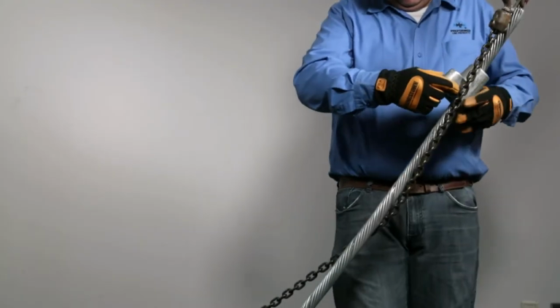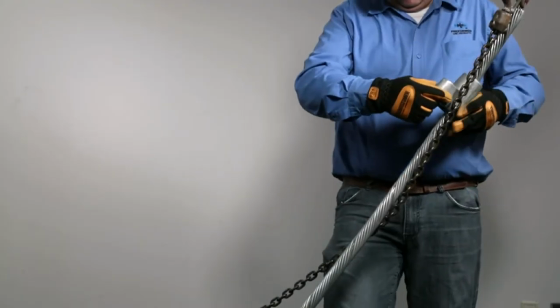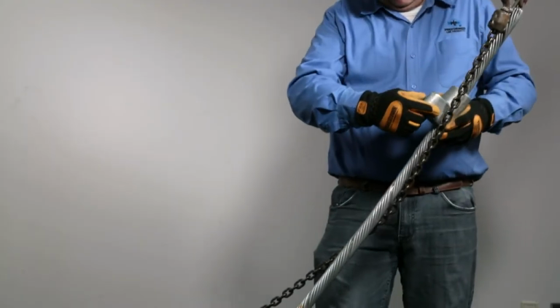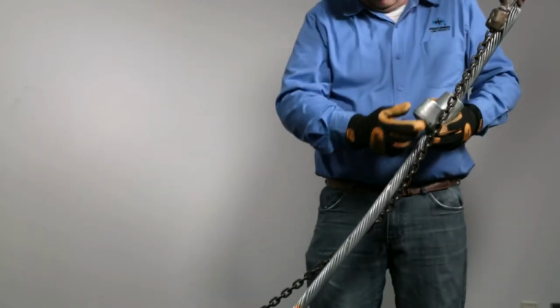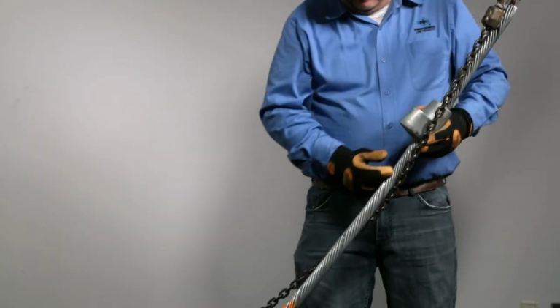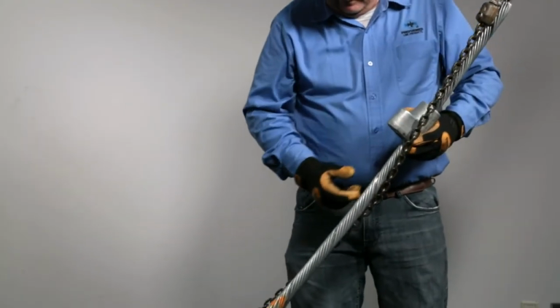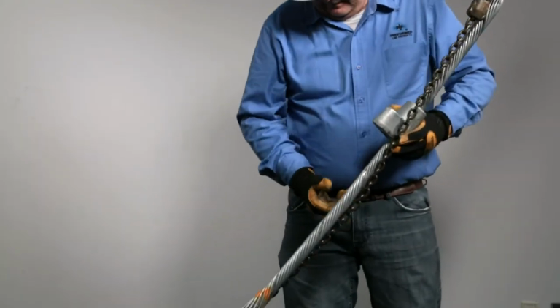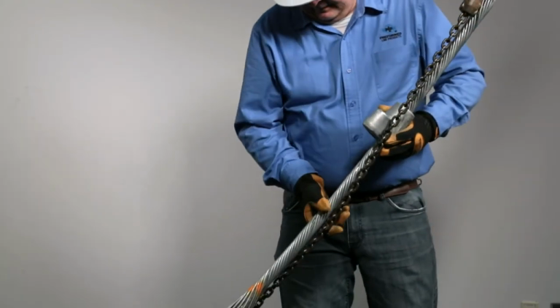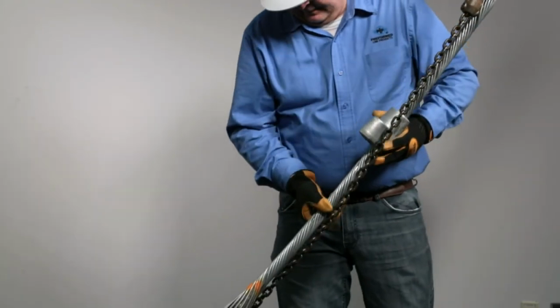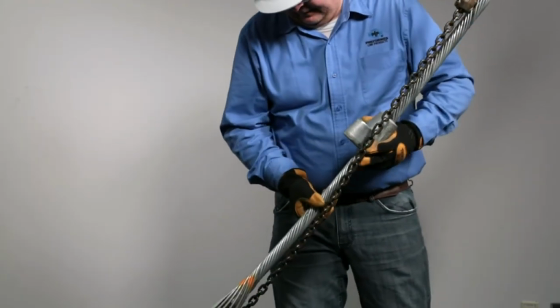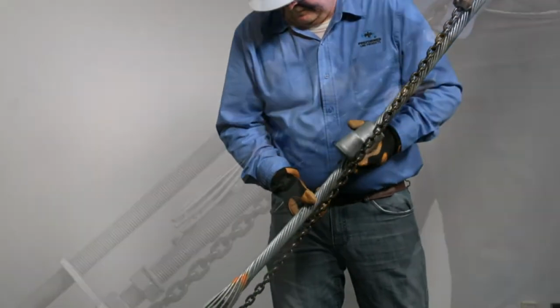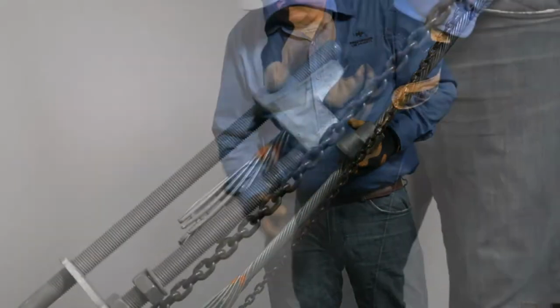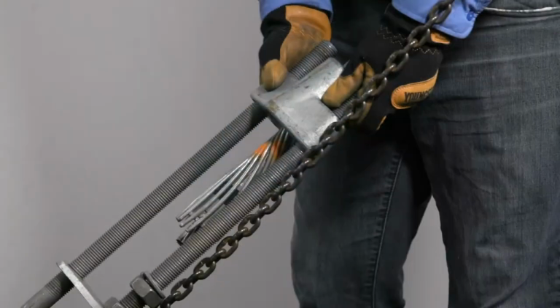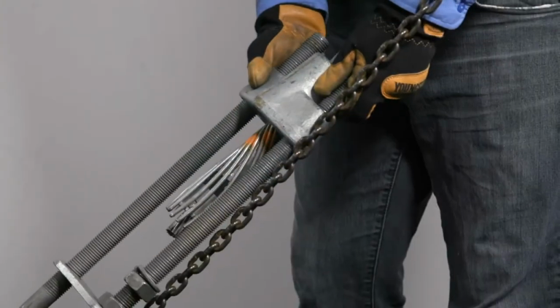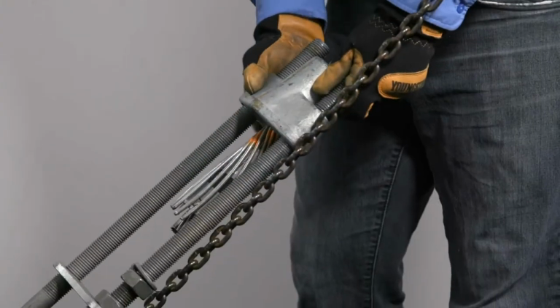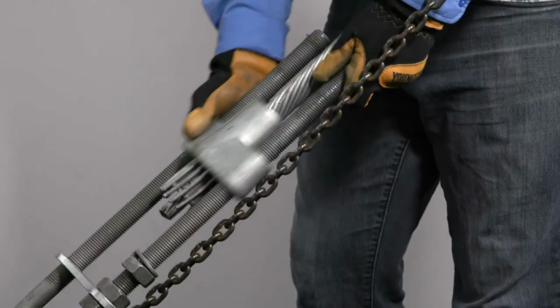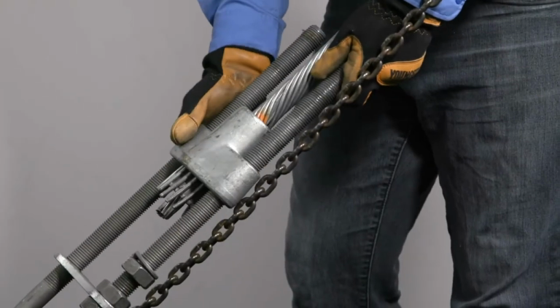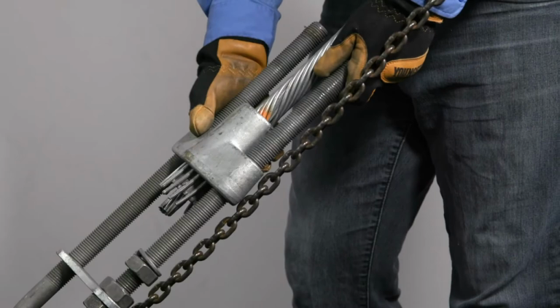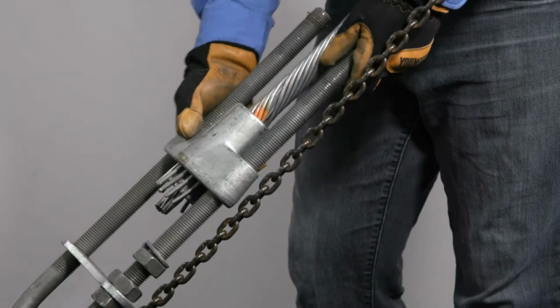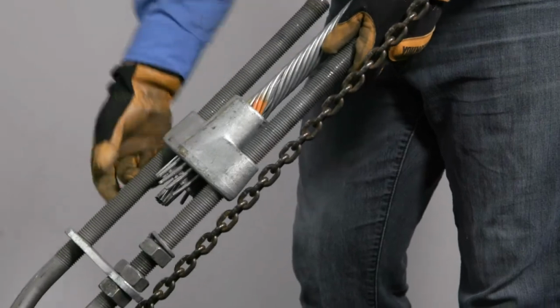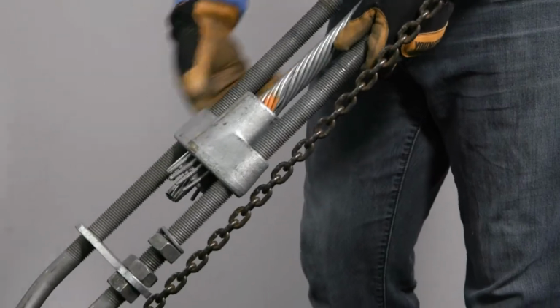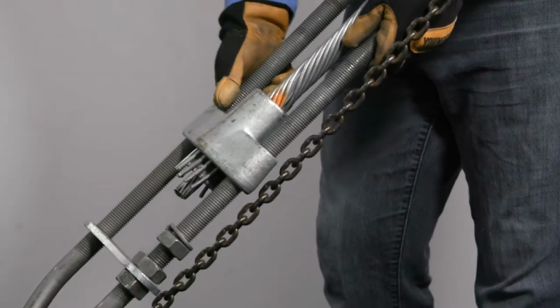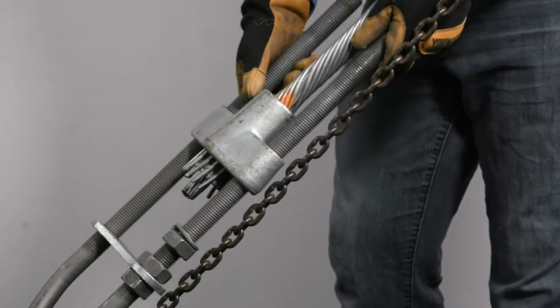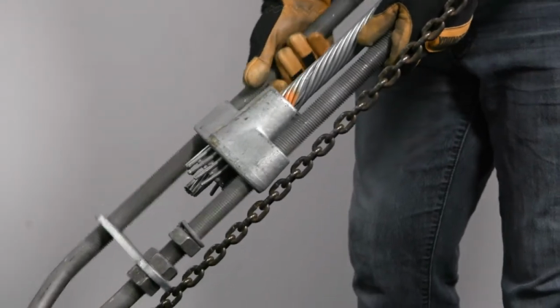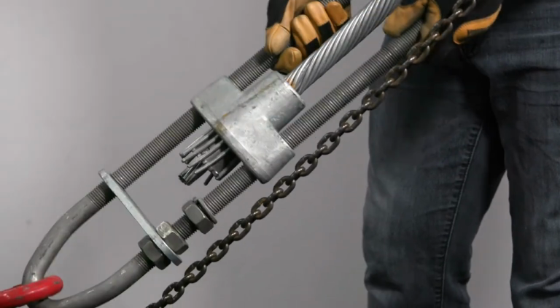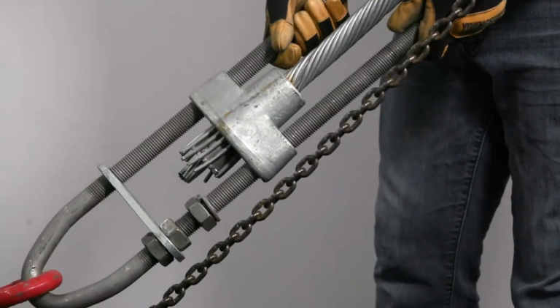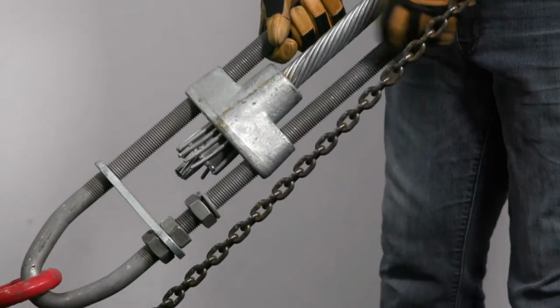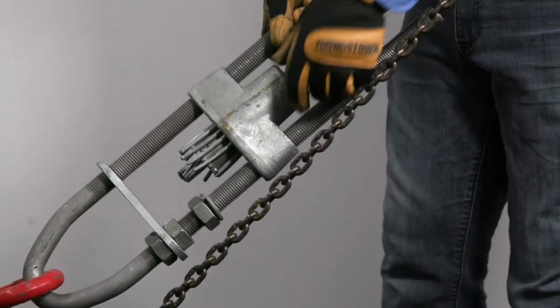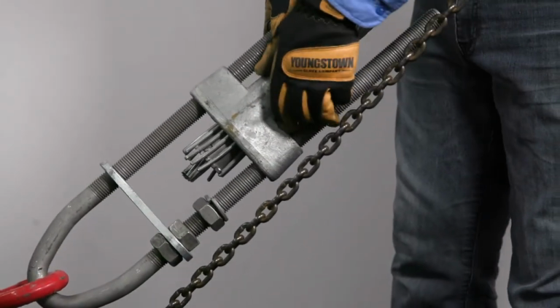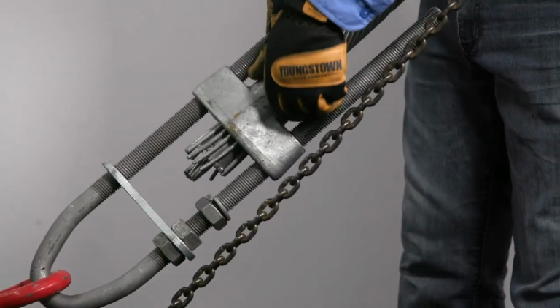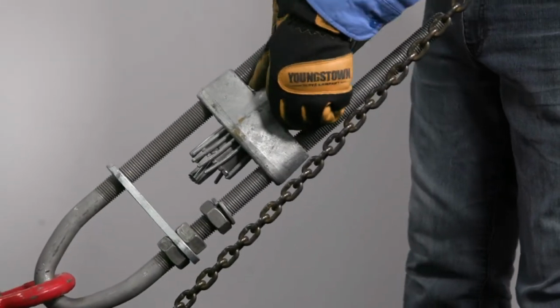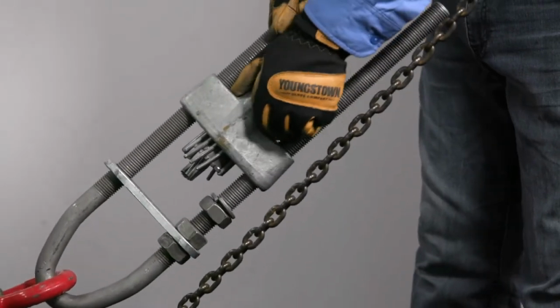Step 6. Slide the housing over the wedge and rods and onto the U-bolt until it's firmly seated over the wedge.